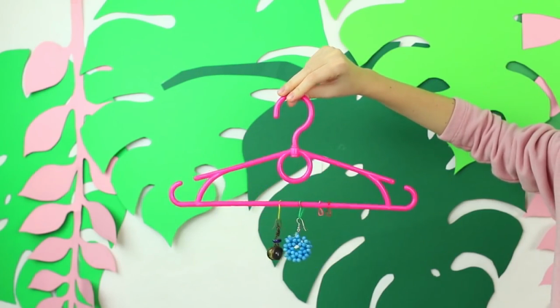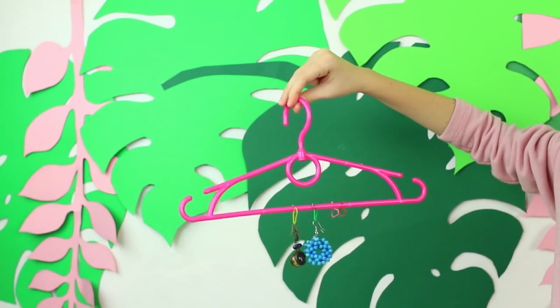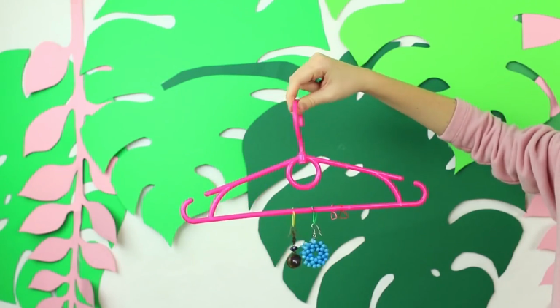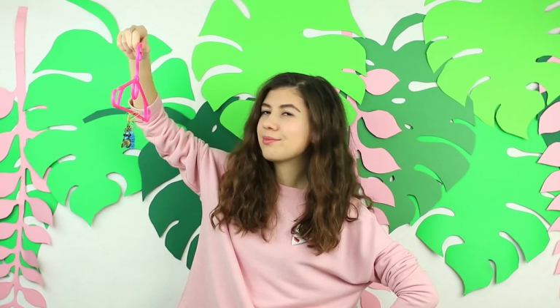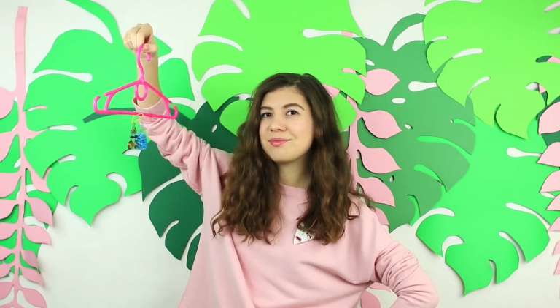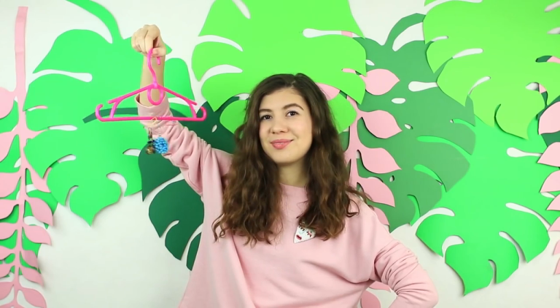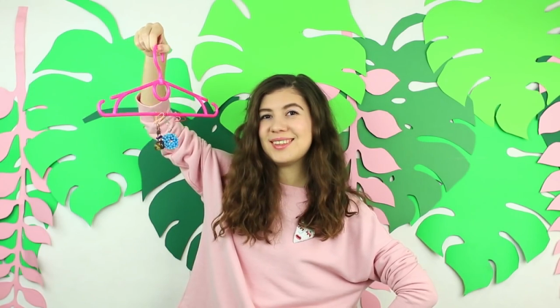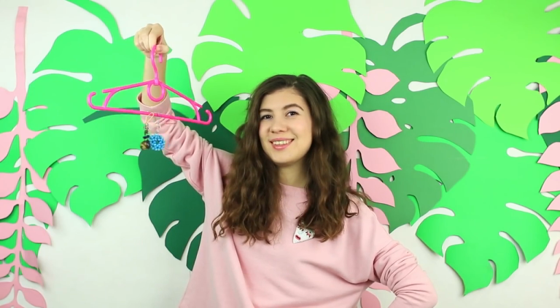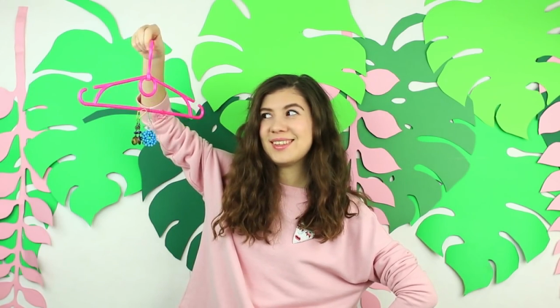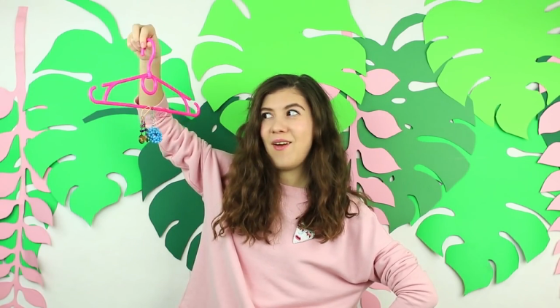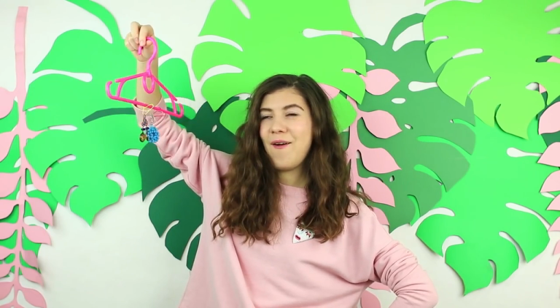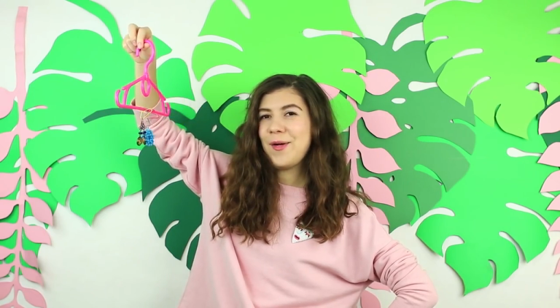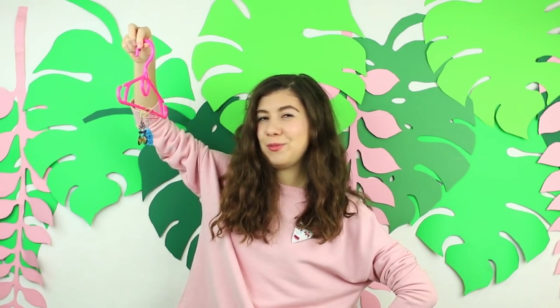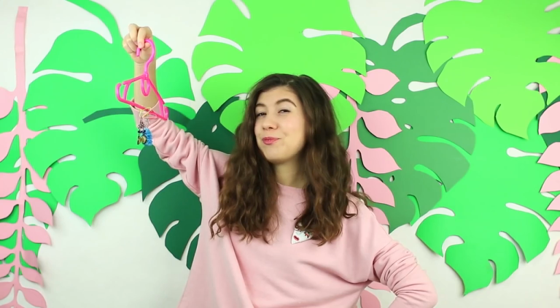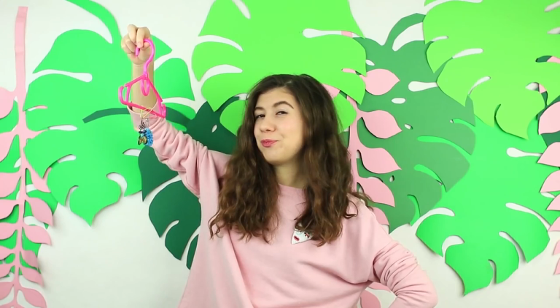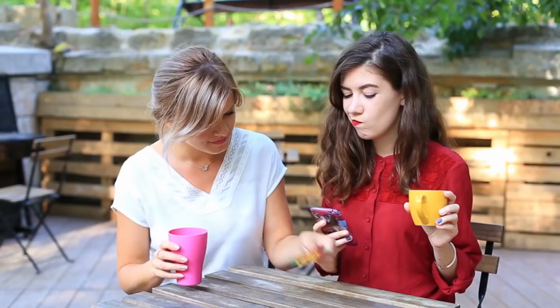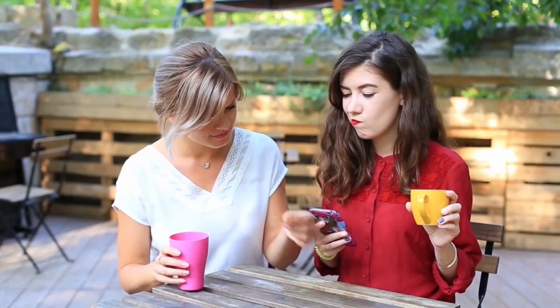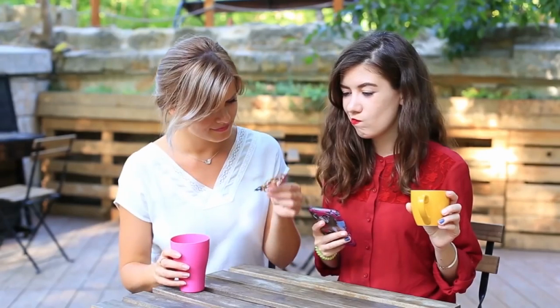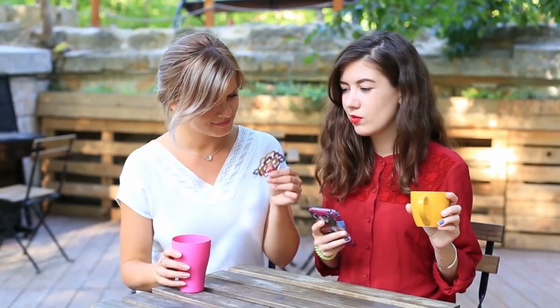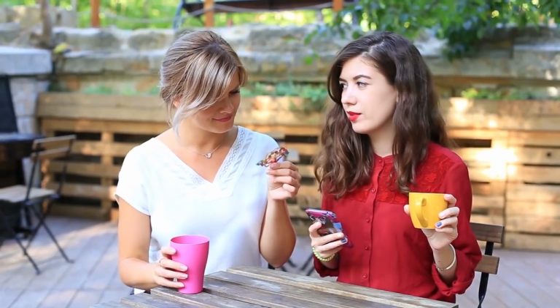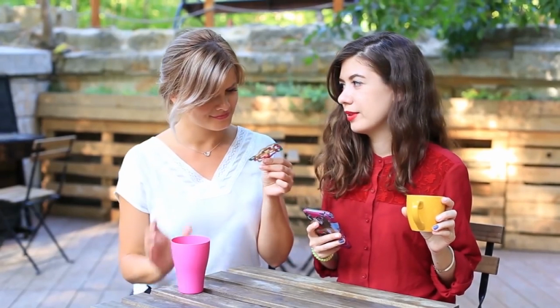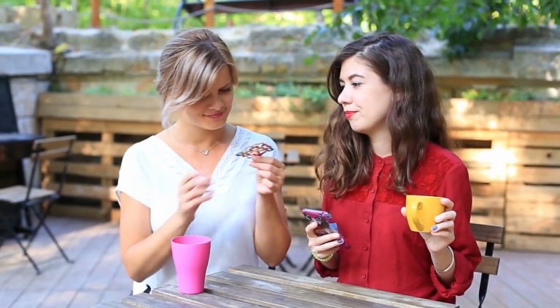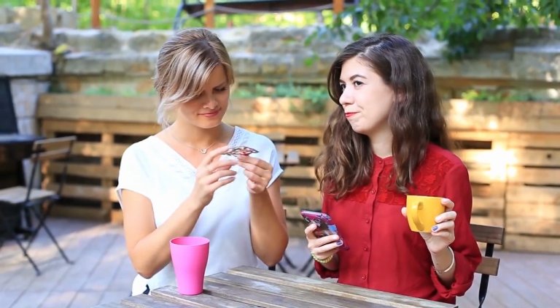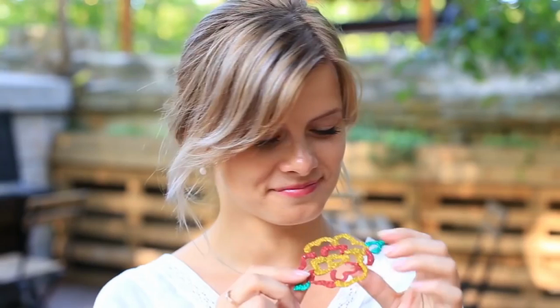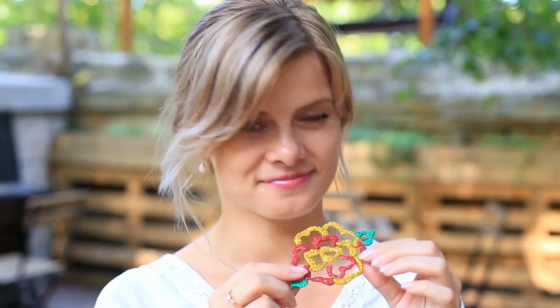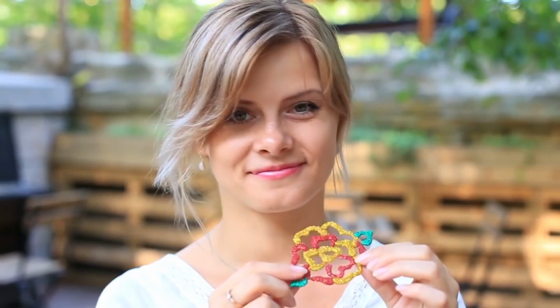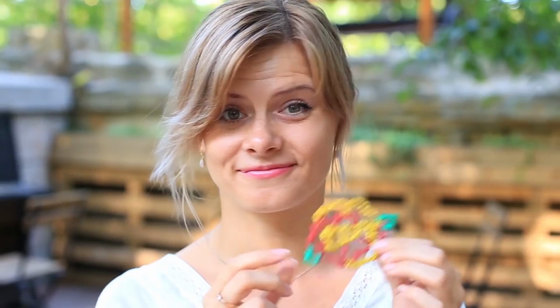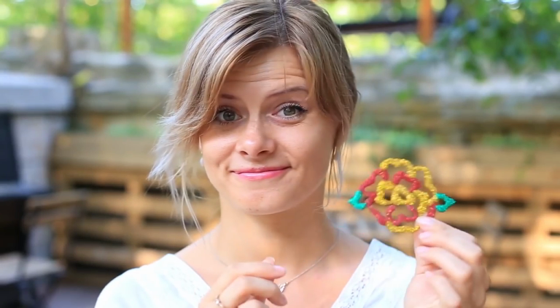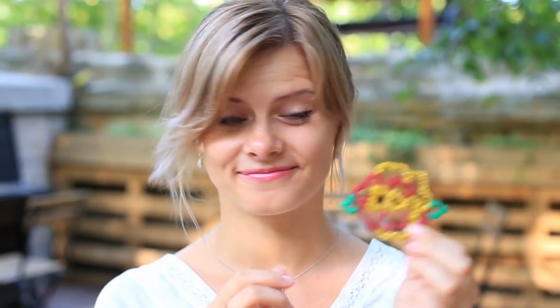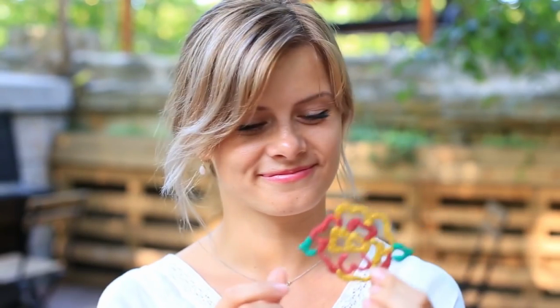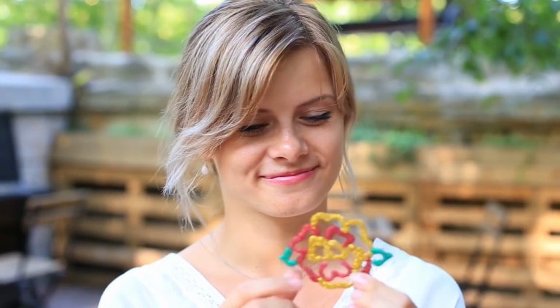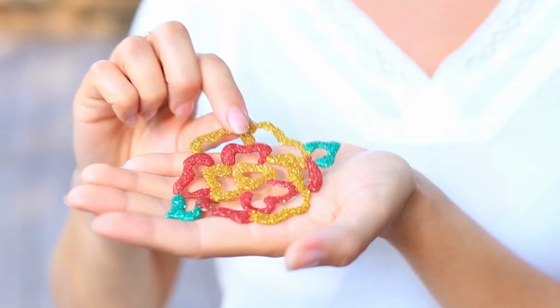Do you like new cool things? Watch this craft hack selection to find fresh ideas for your DIY projects!